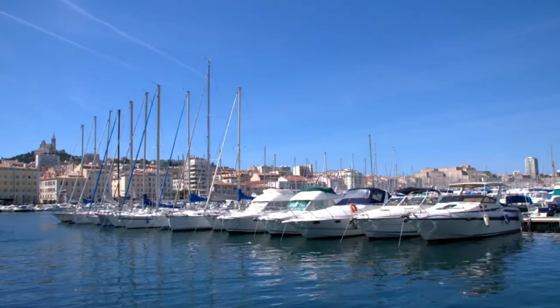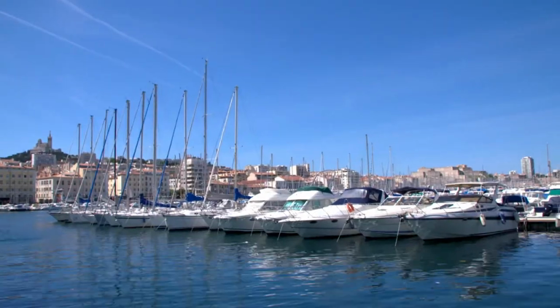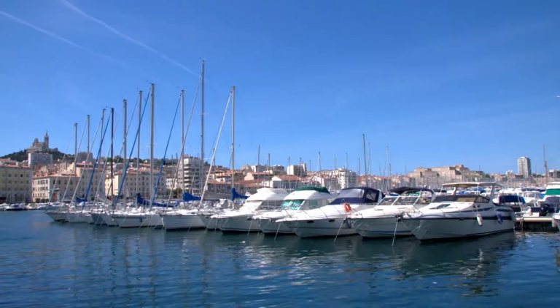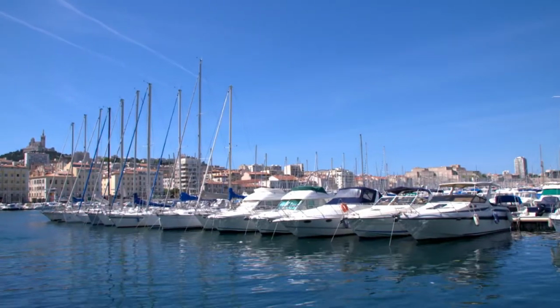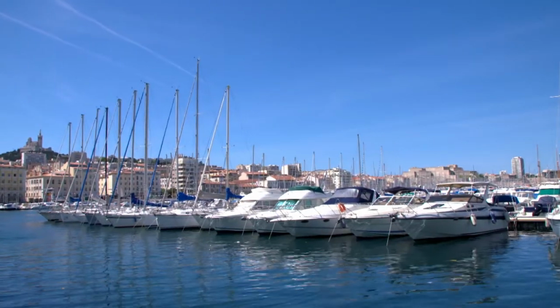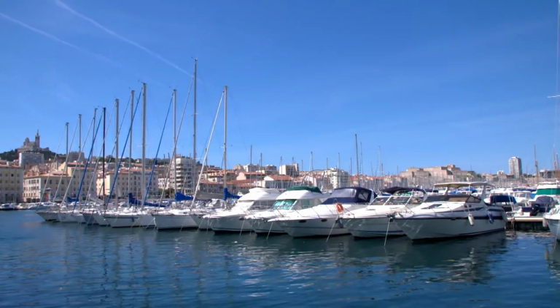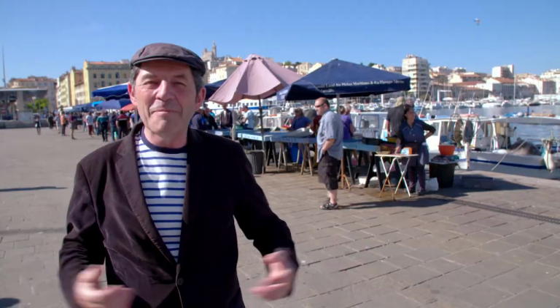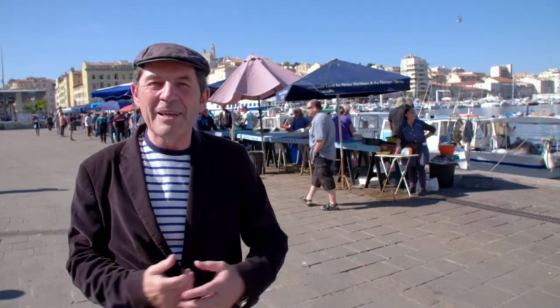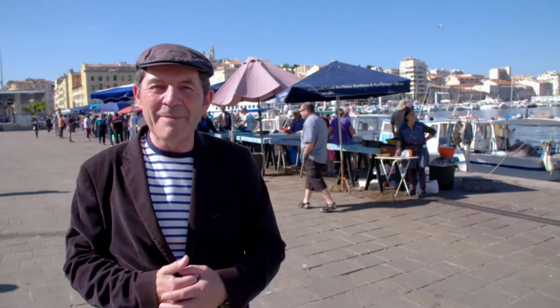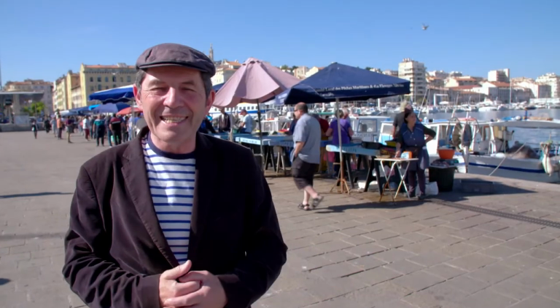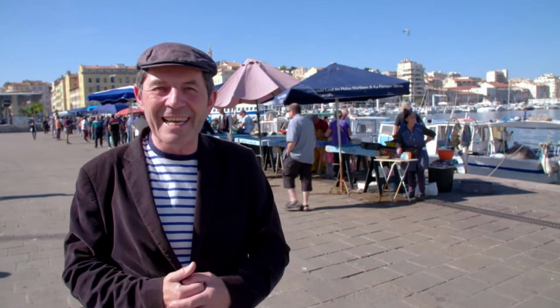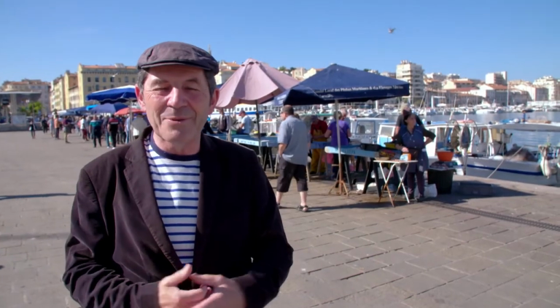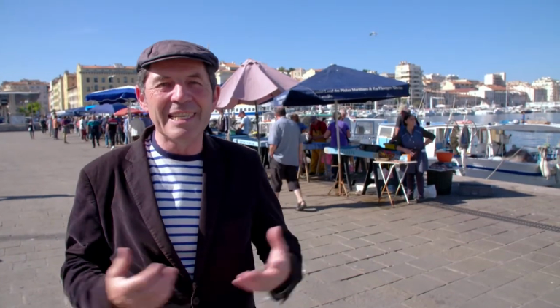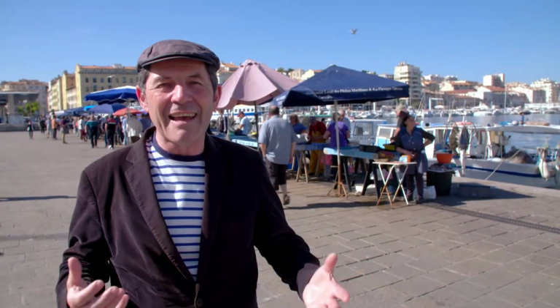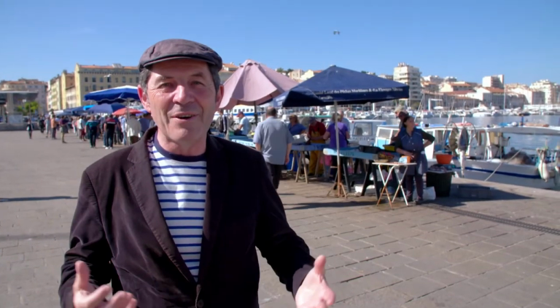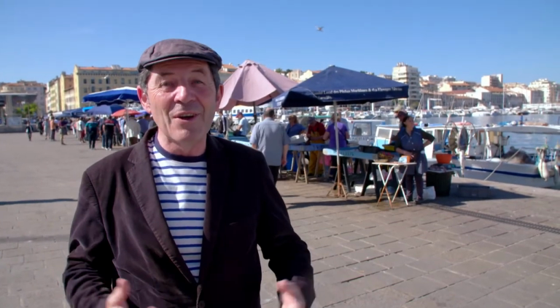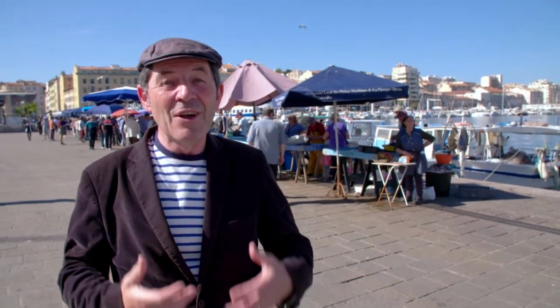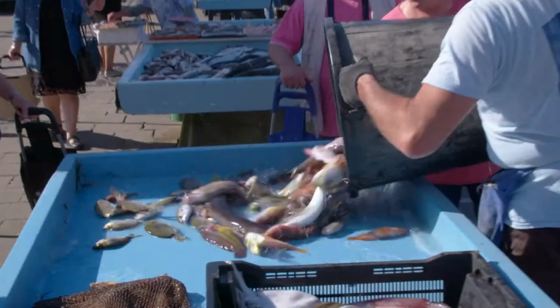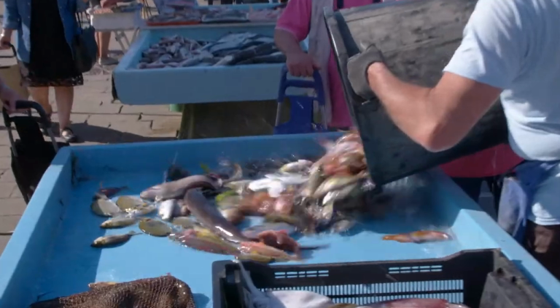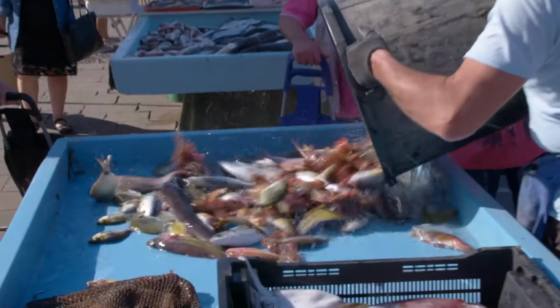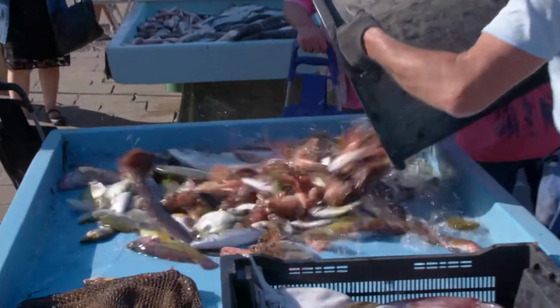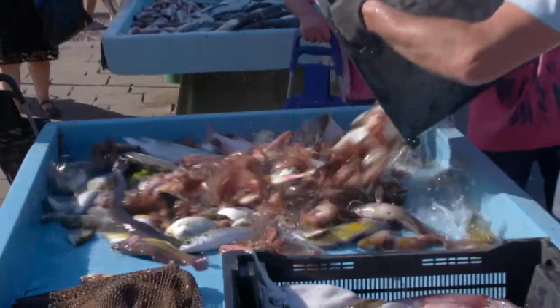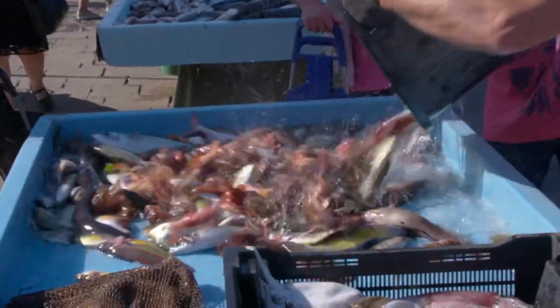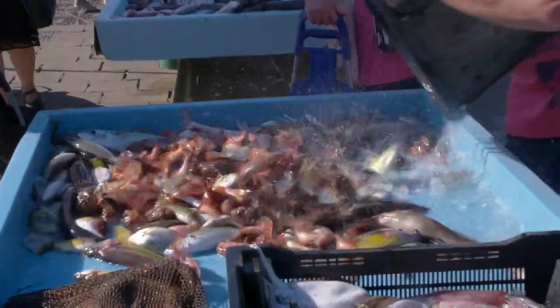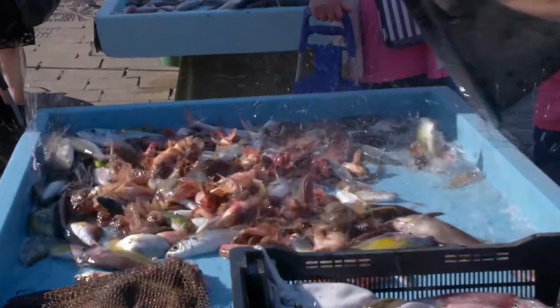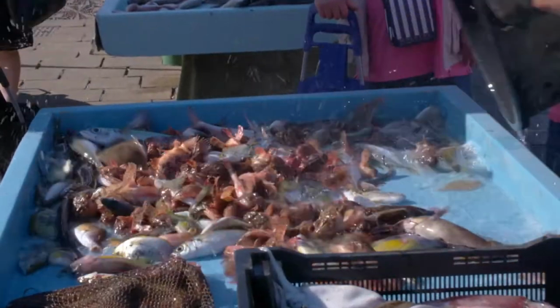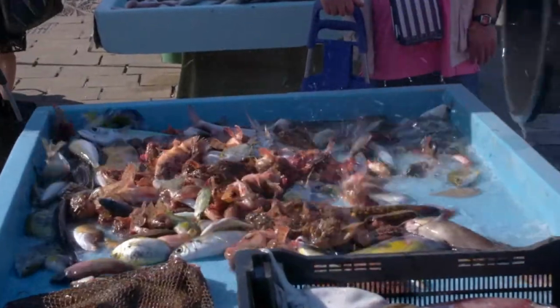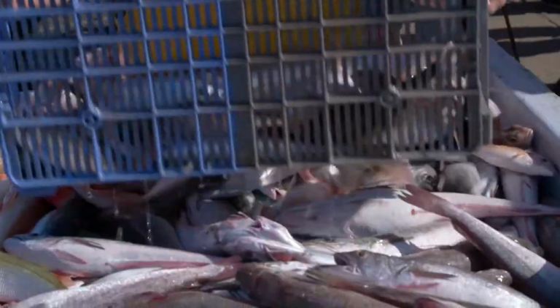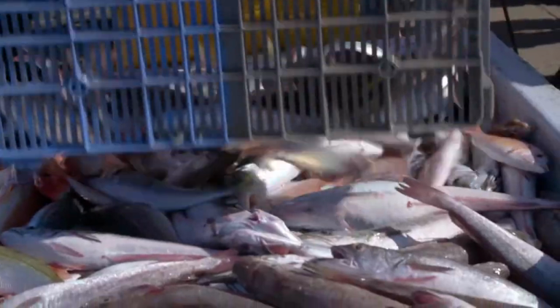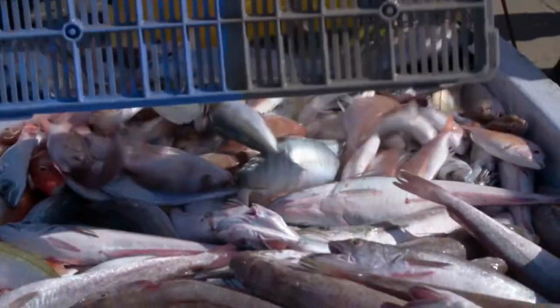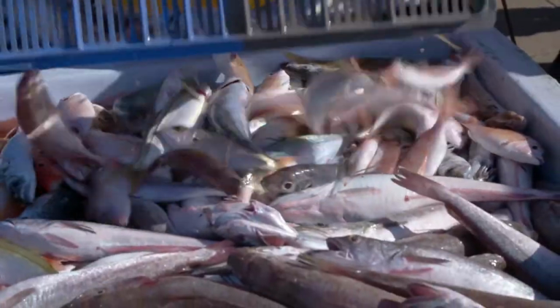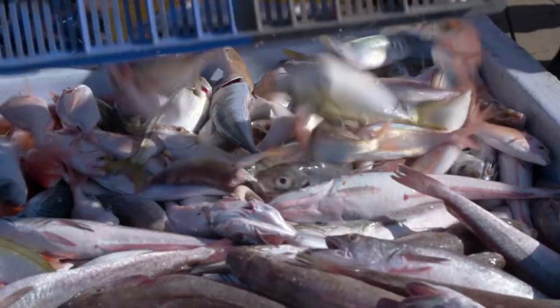Tomorrow I will be in Marseille to discover the fresh fish of the Mediterranean Sea.